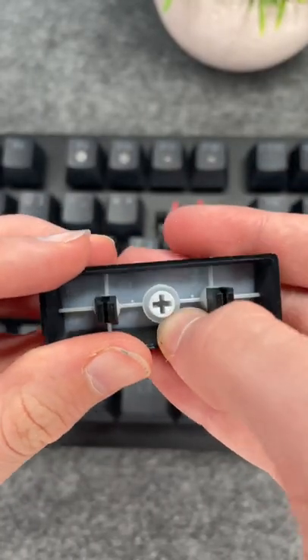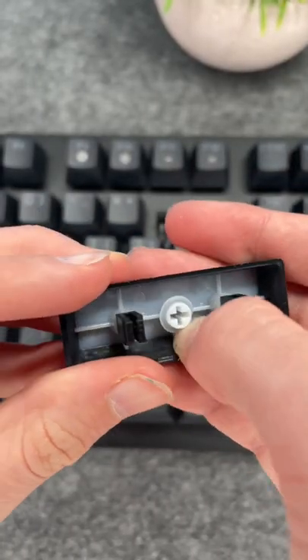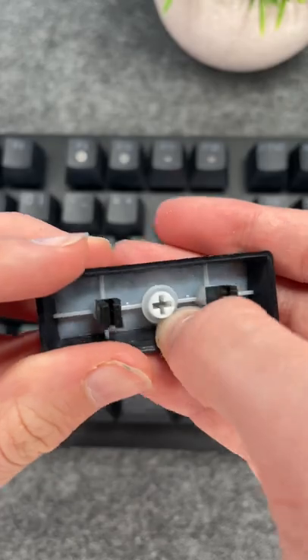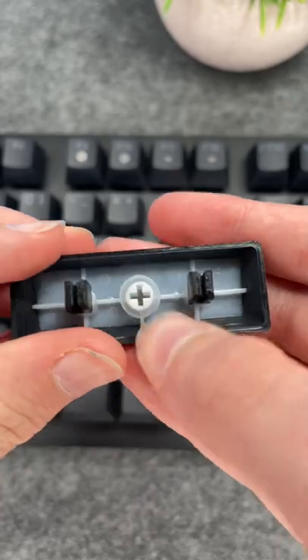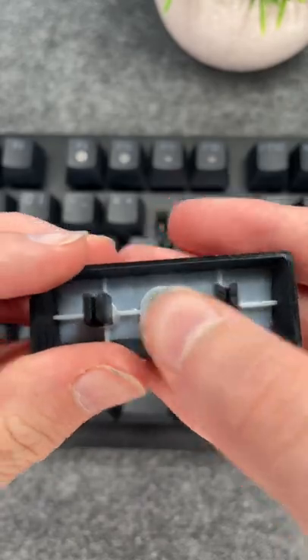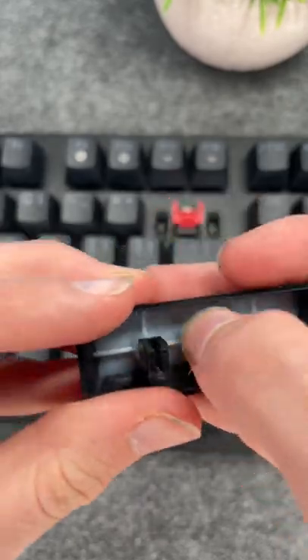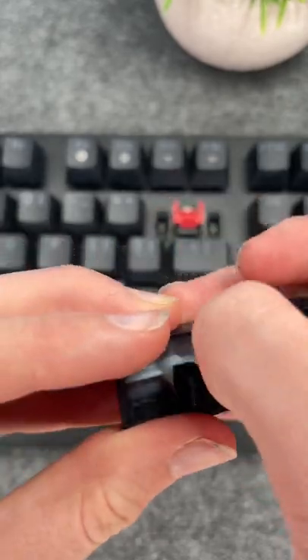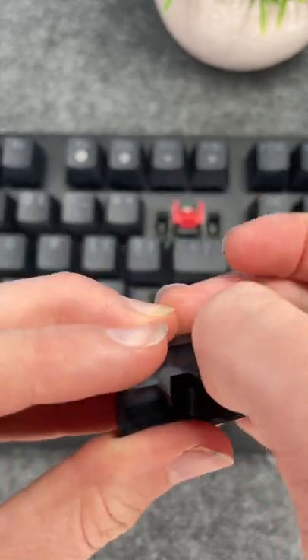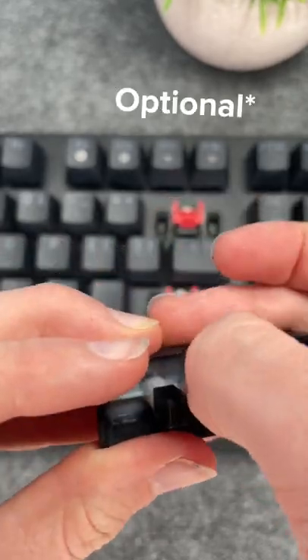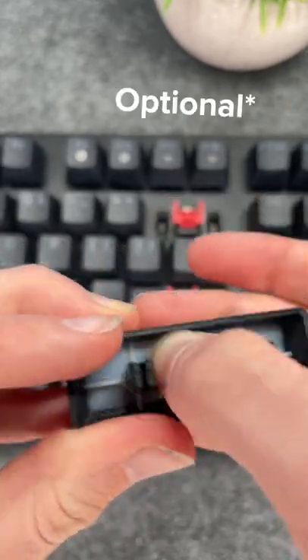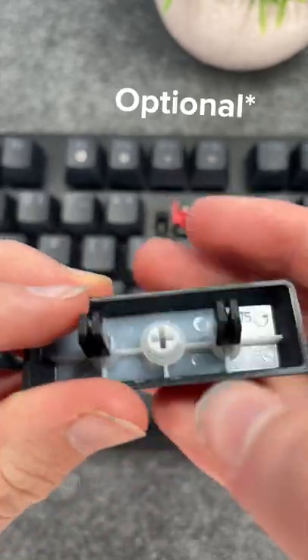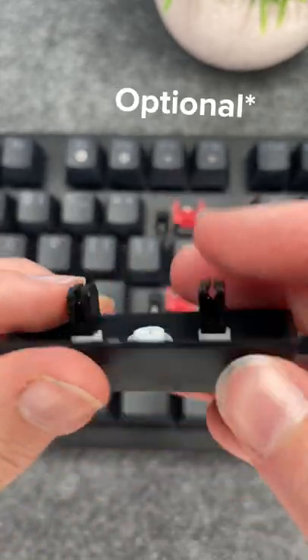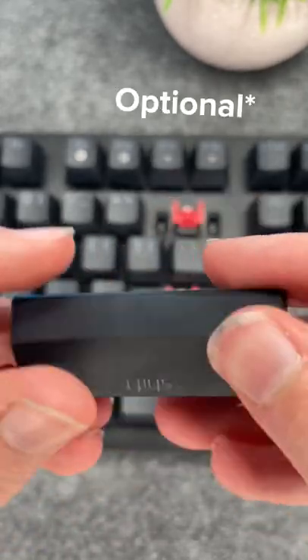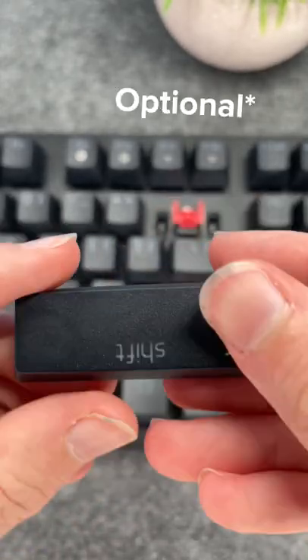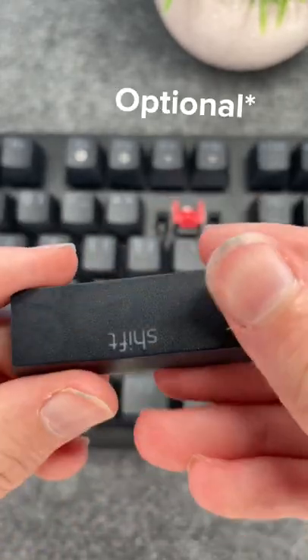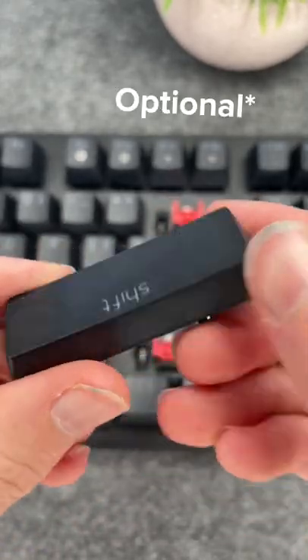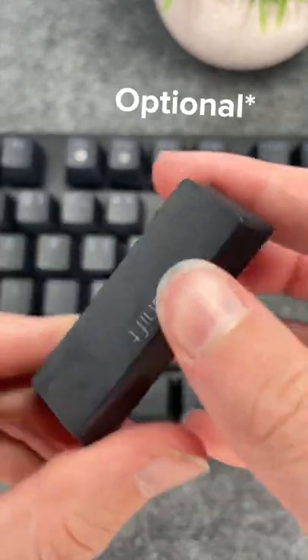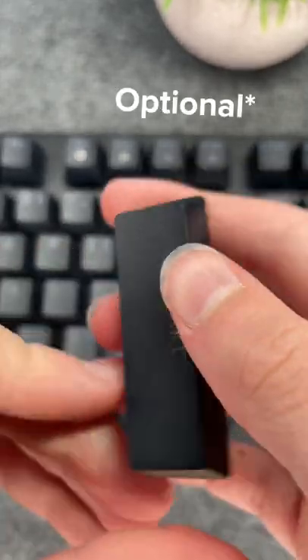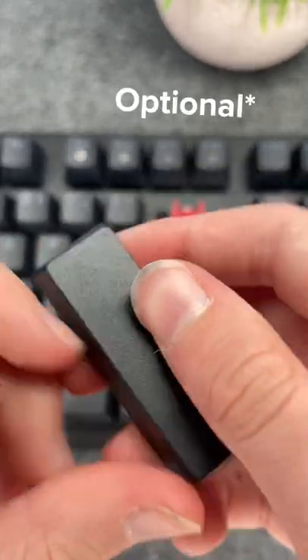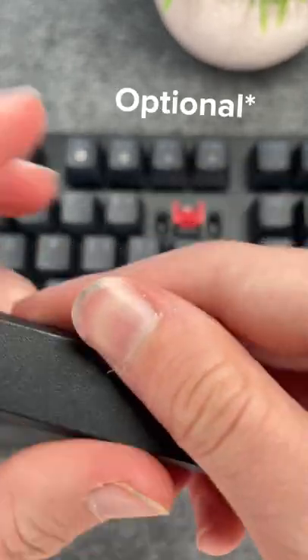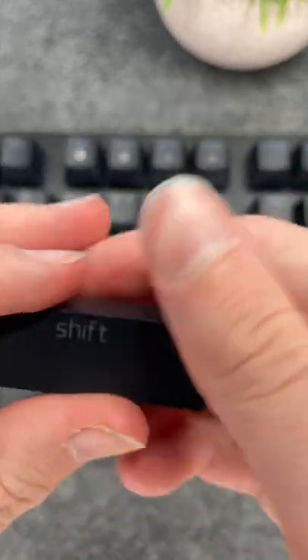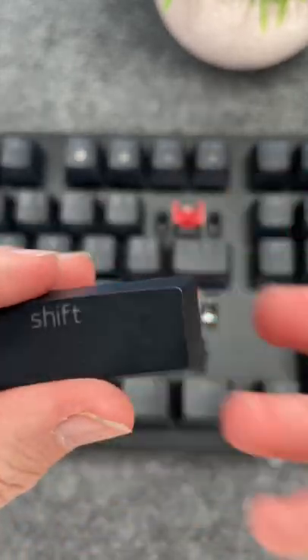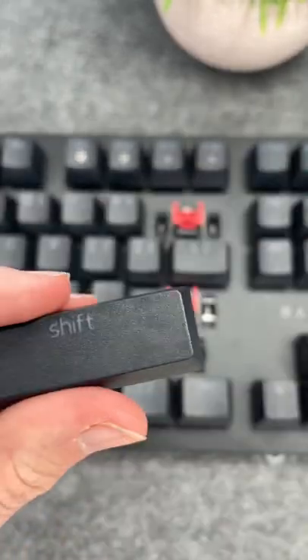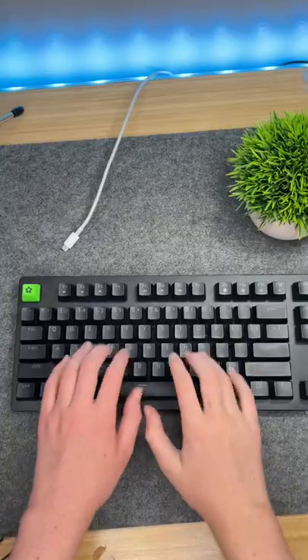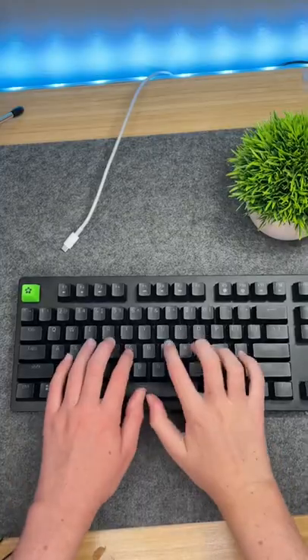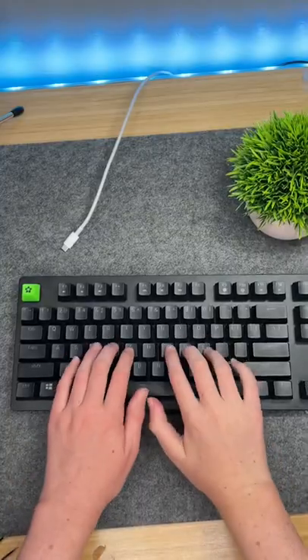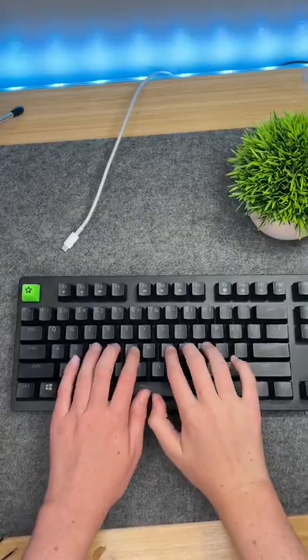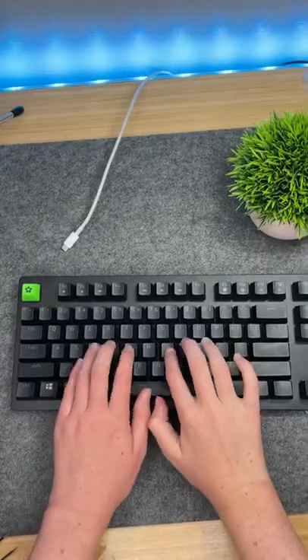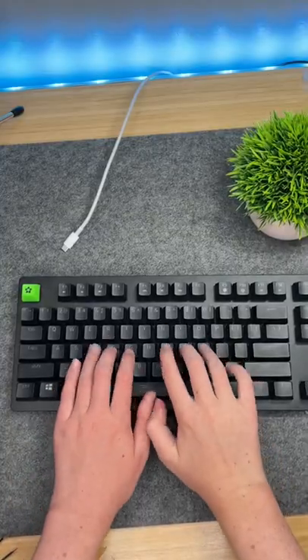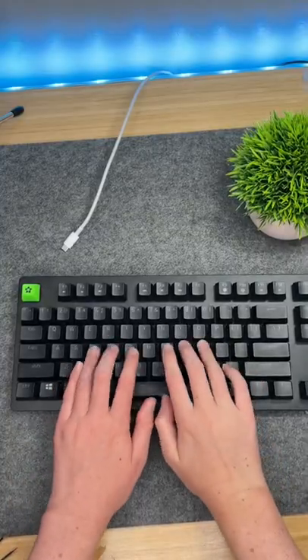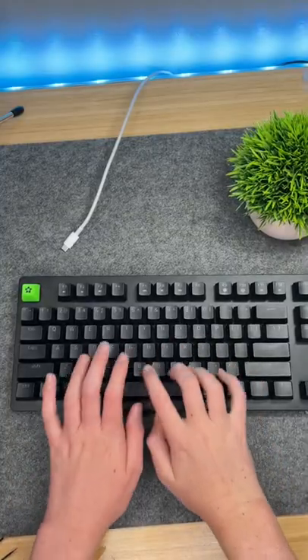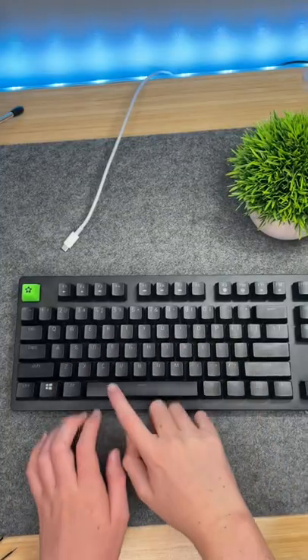I also put these o-rings in the keycaps to dampen the sound. Here's the sound test.